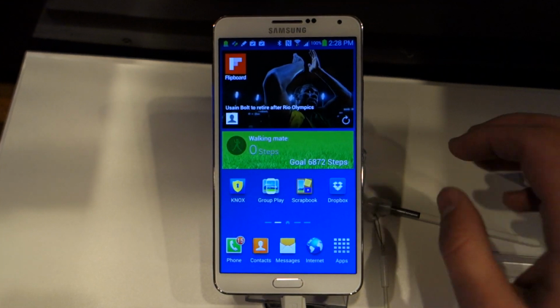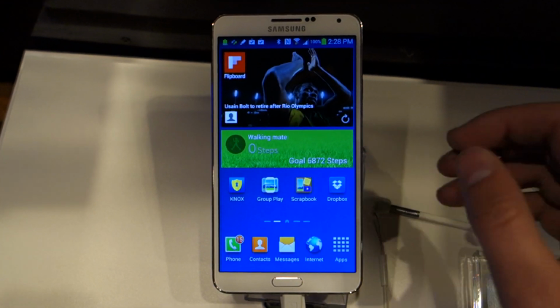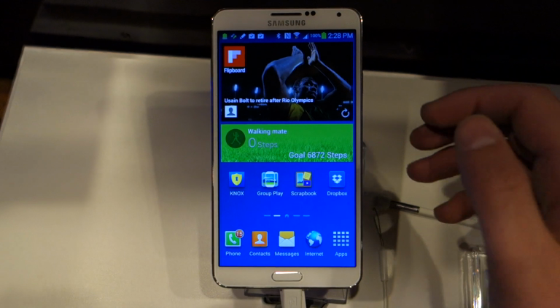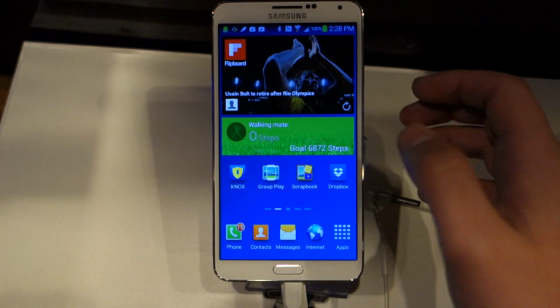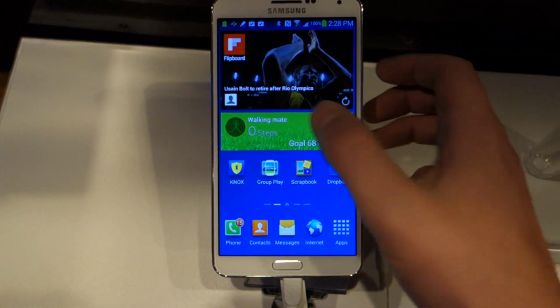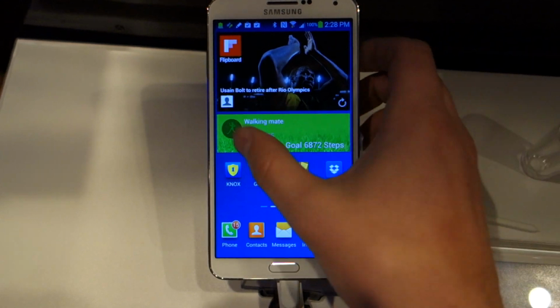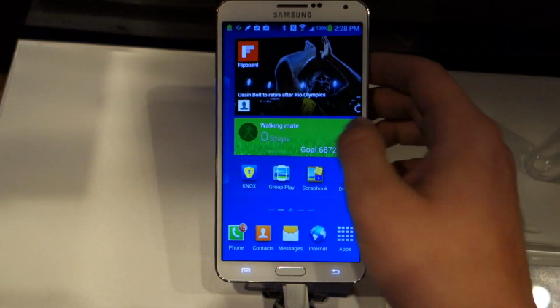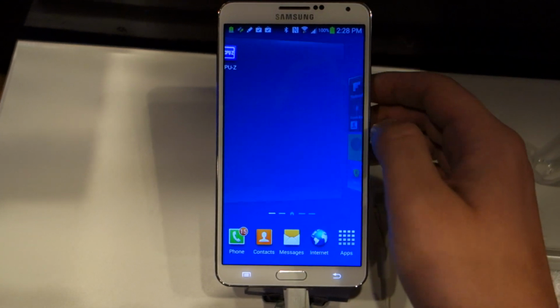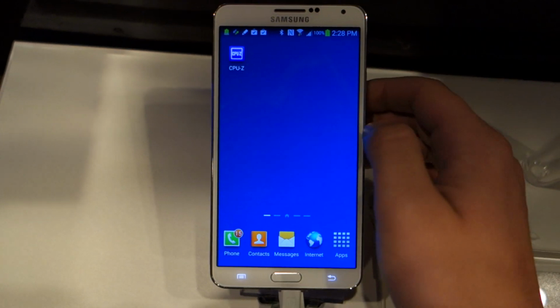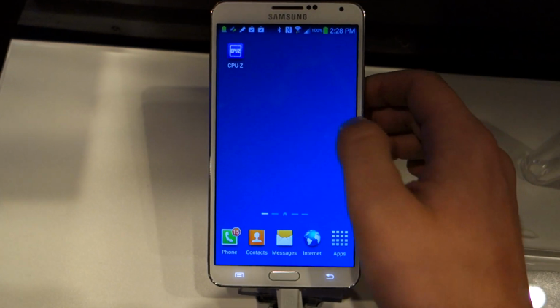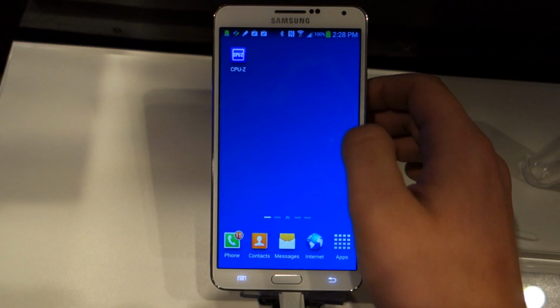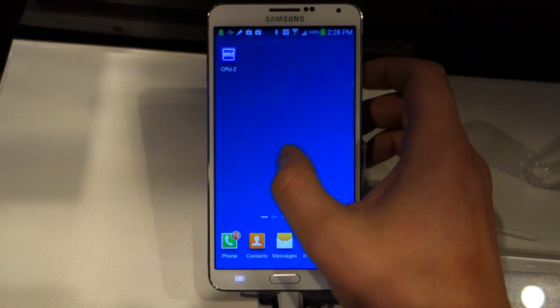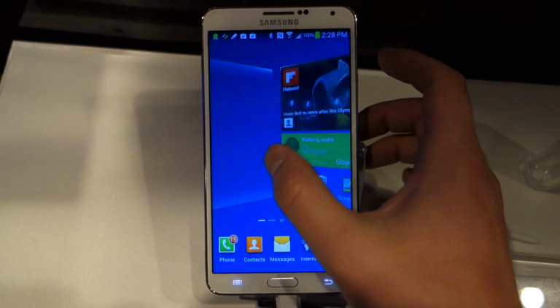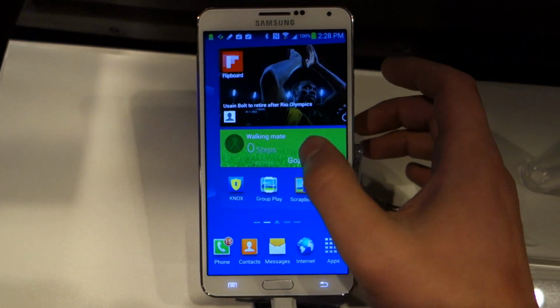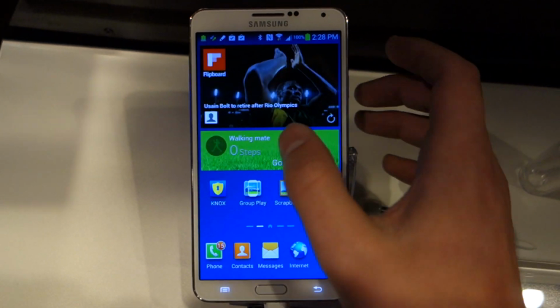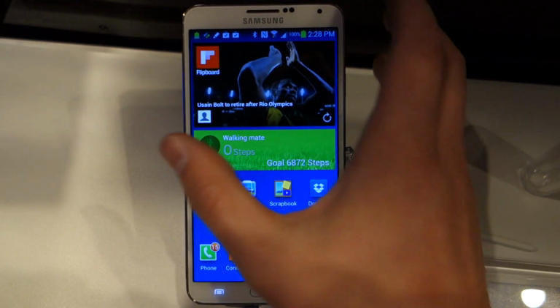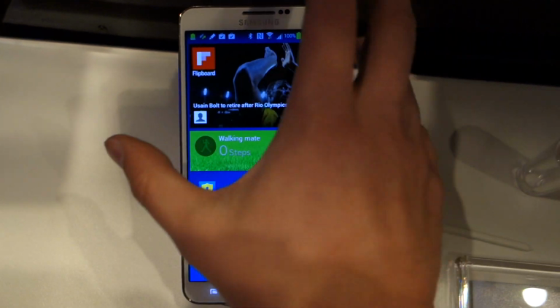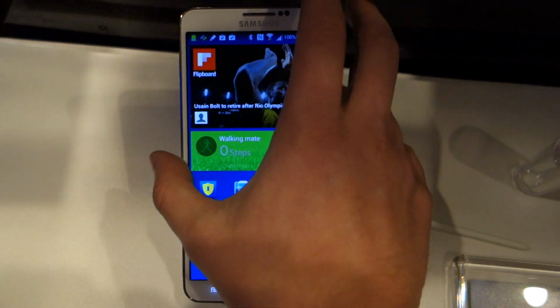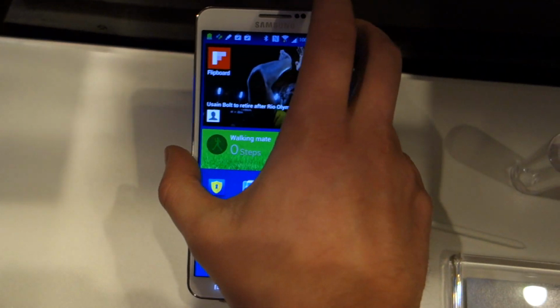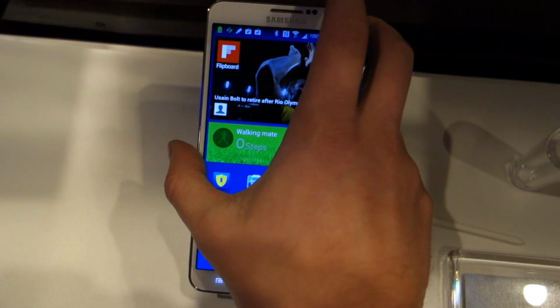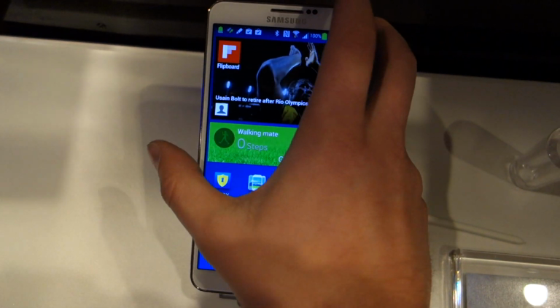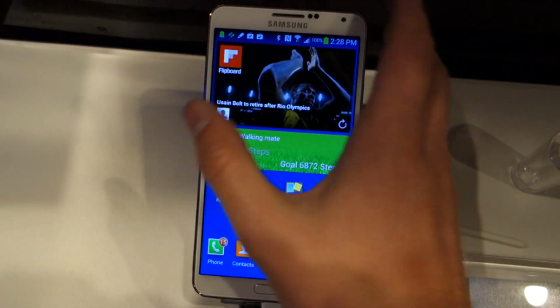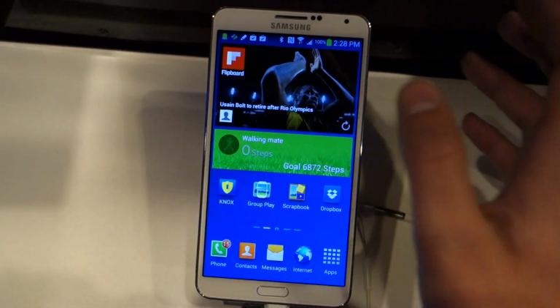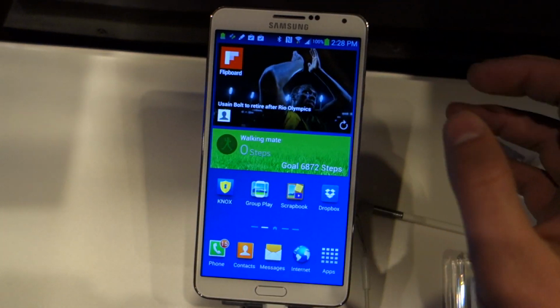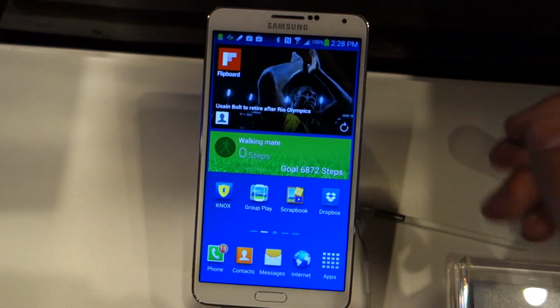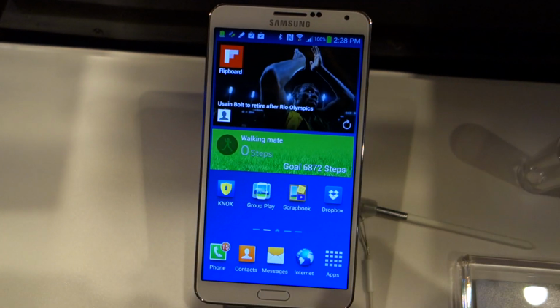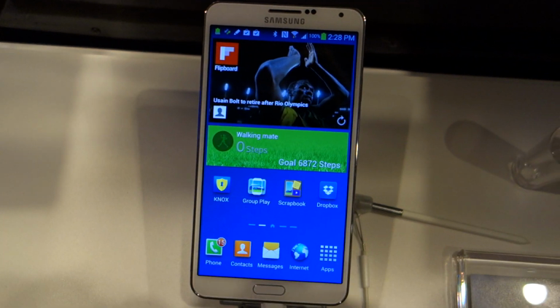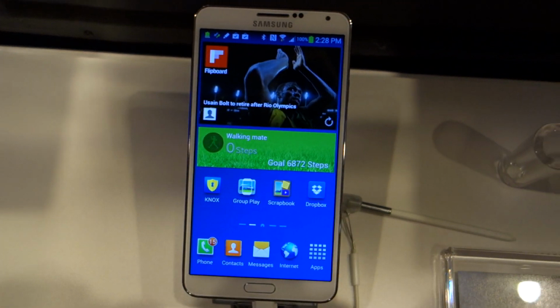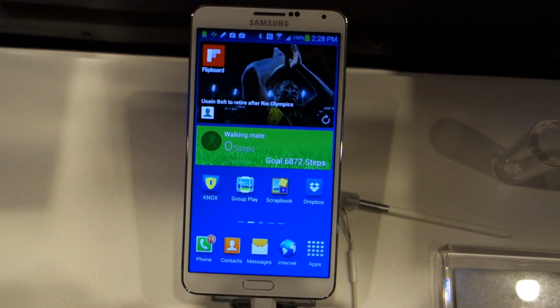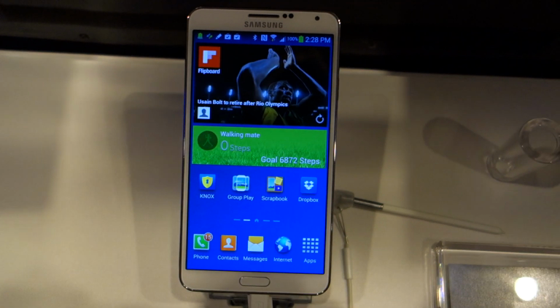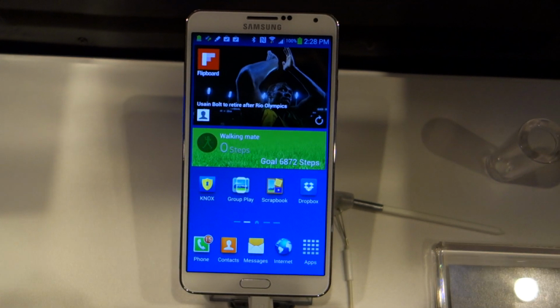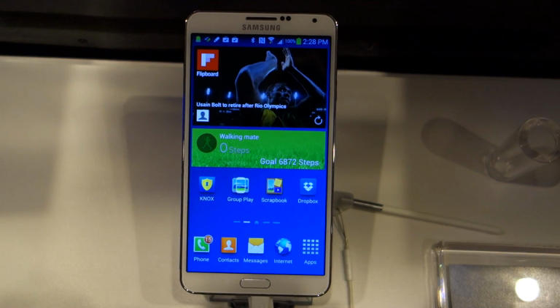So that's just a quick overview, and we'll have more once we get our hands on this for a greater length of time. Anyways, enjoy life. Peace.